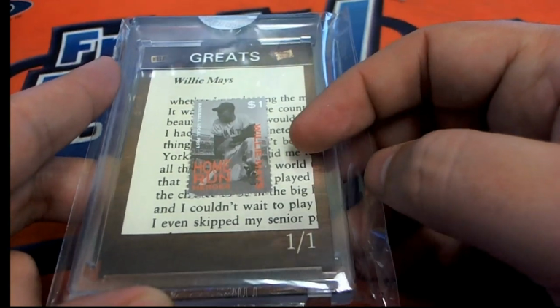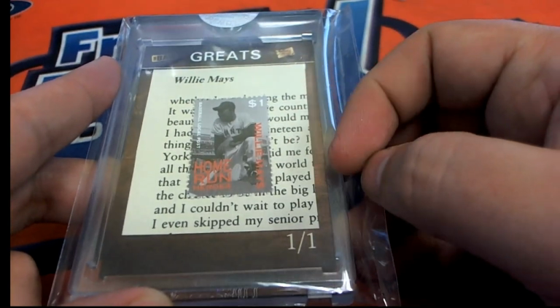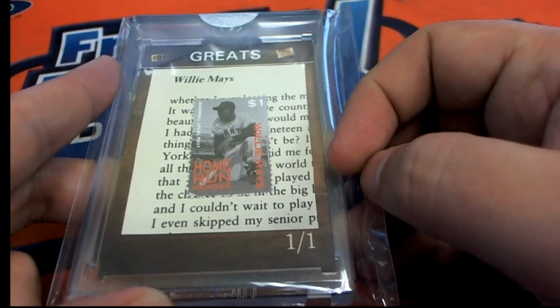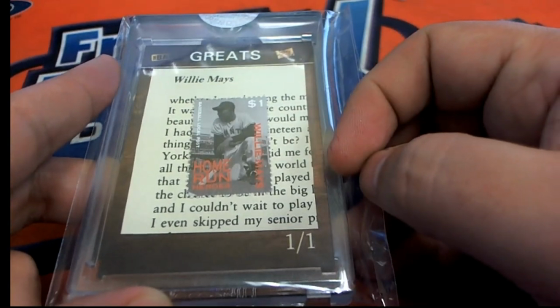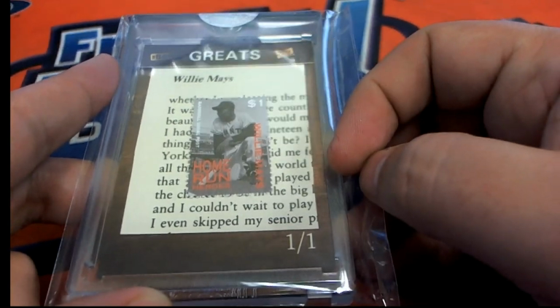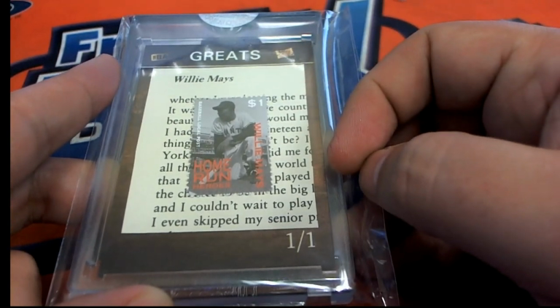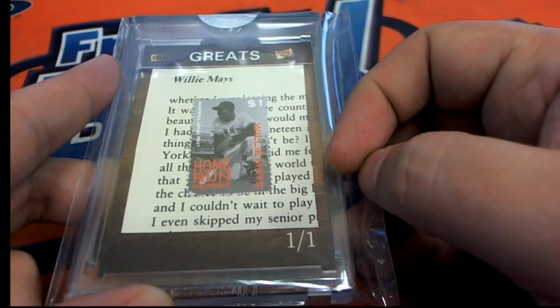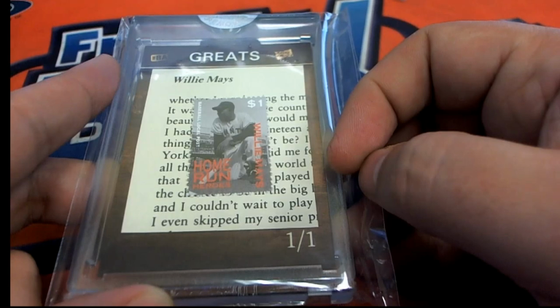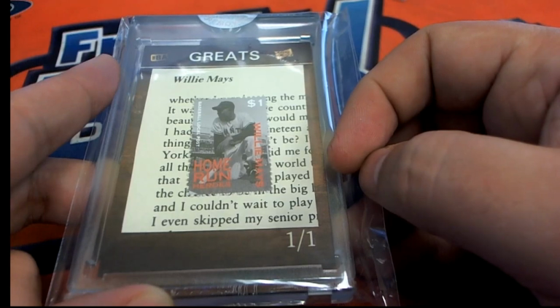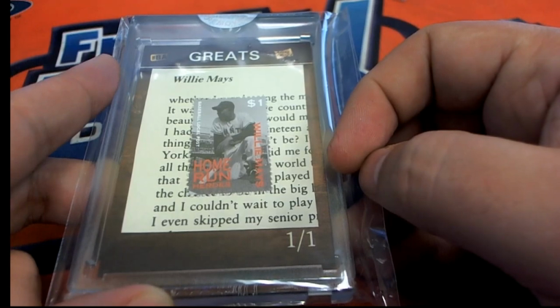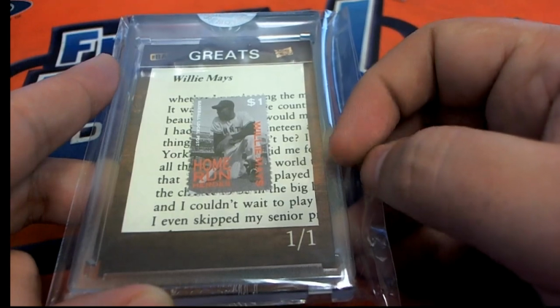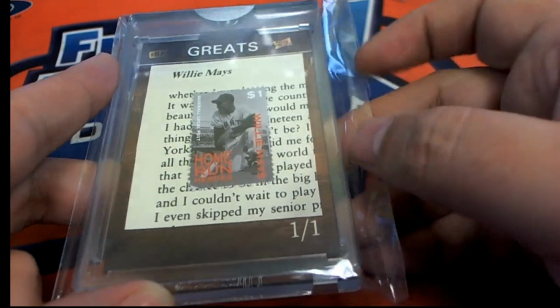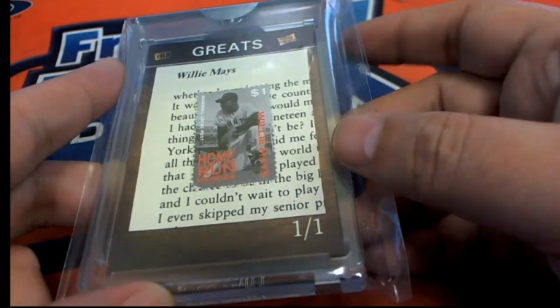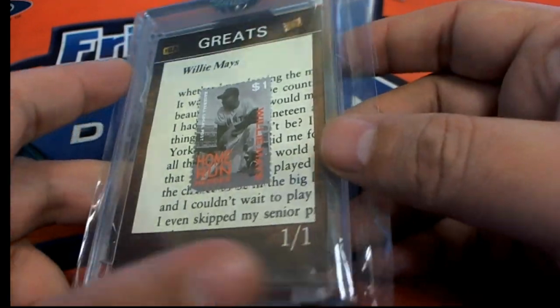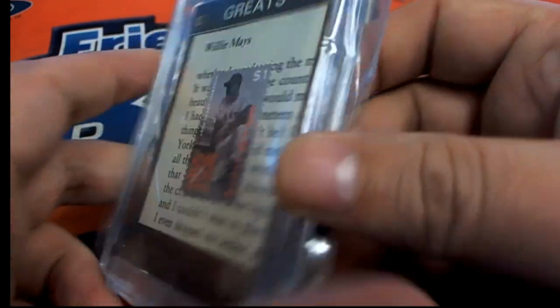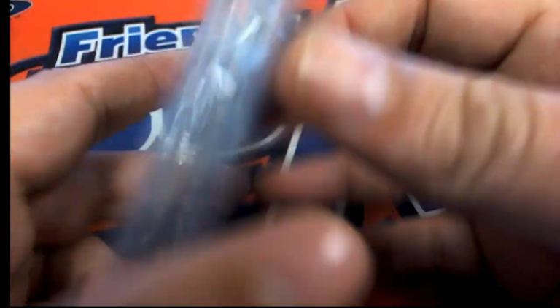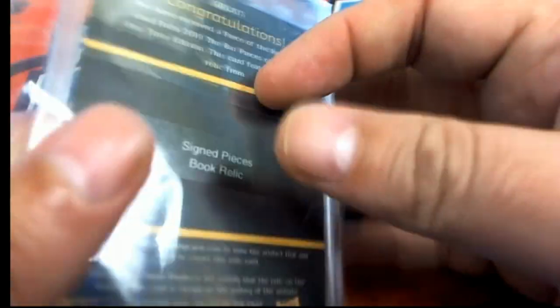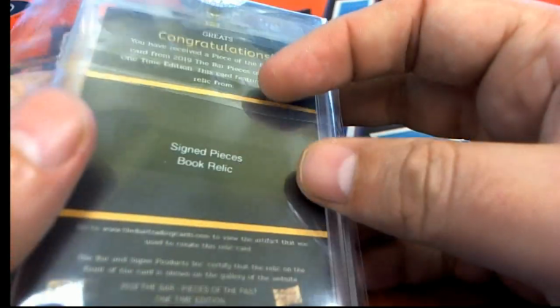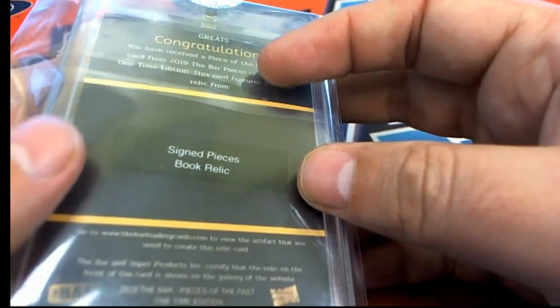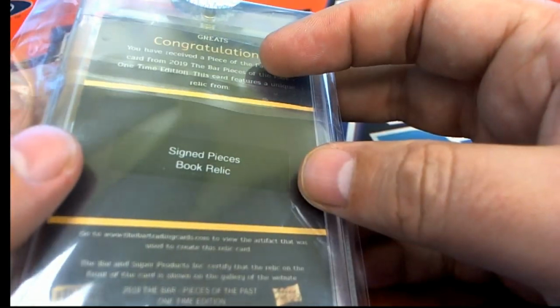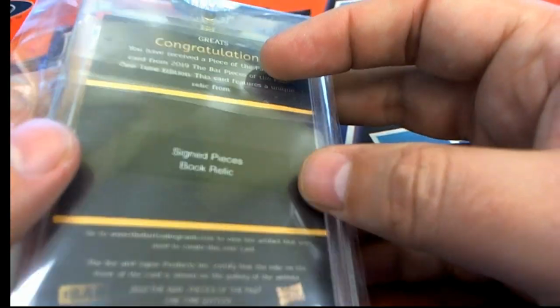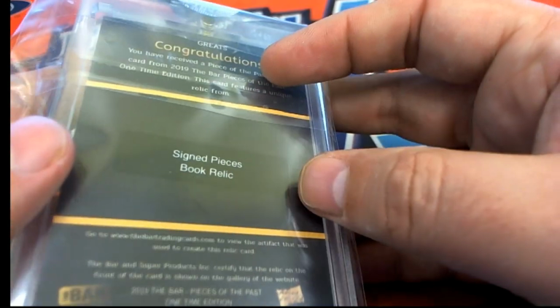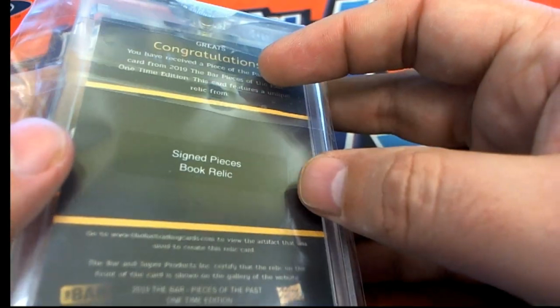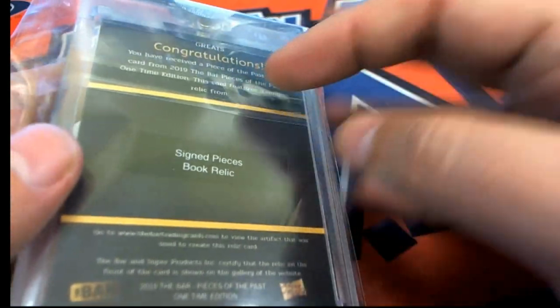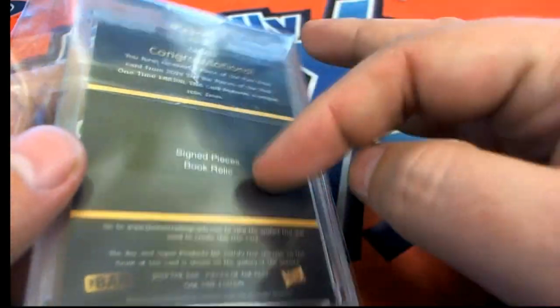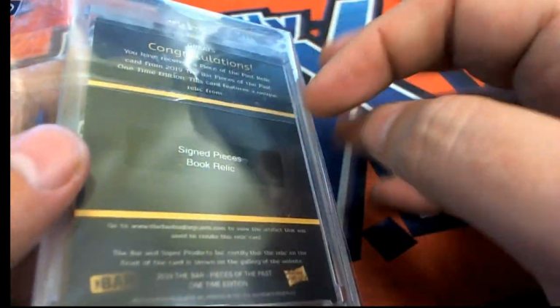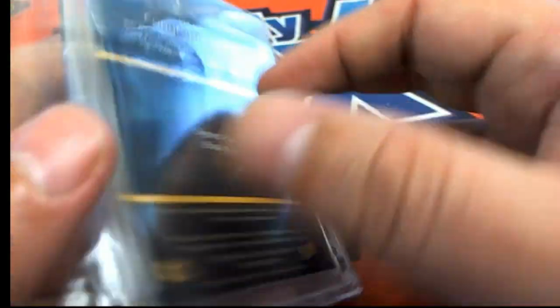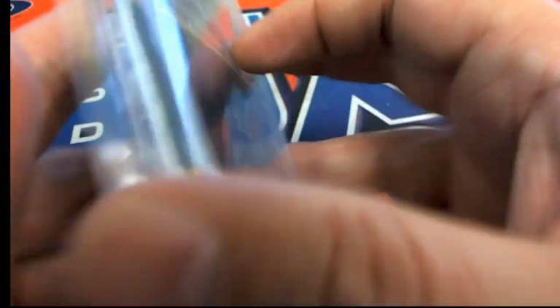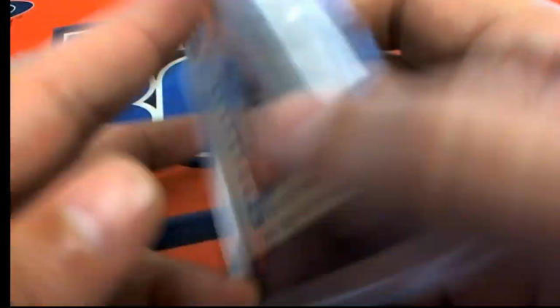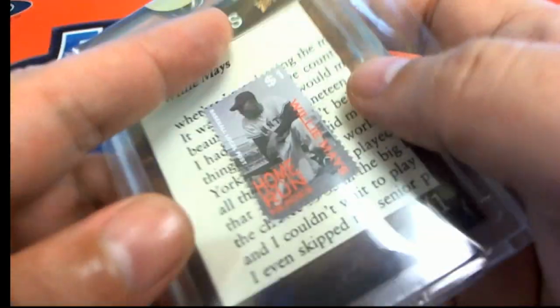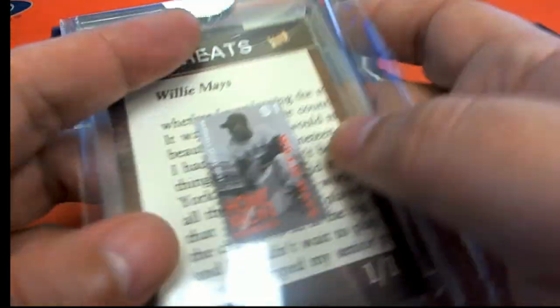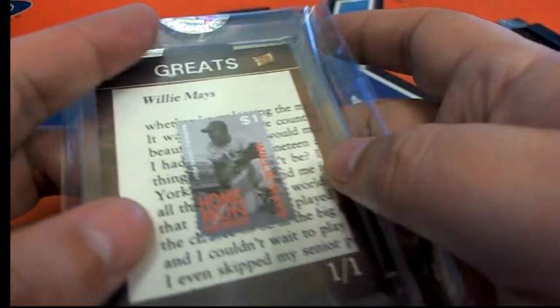Congratulations, Dwayne S., with your Willie Mays signed book relic!